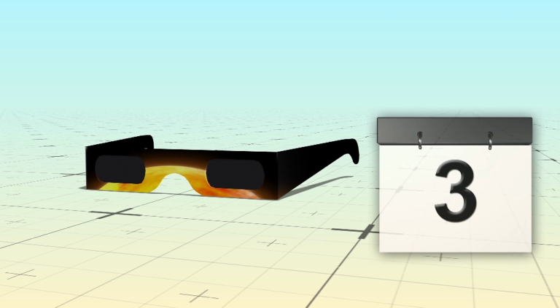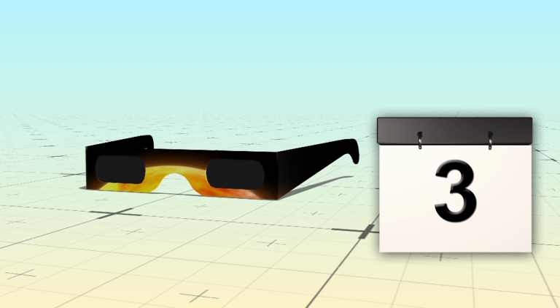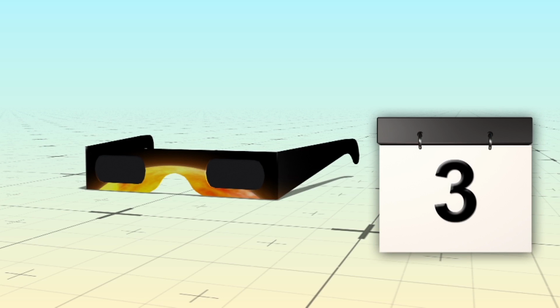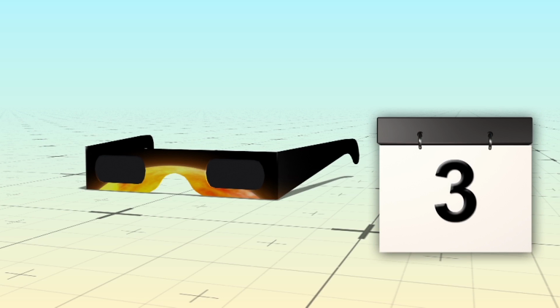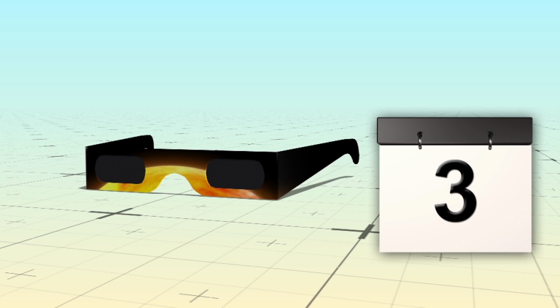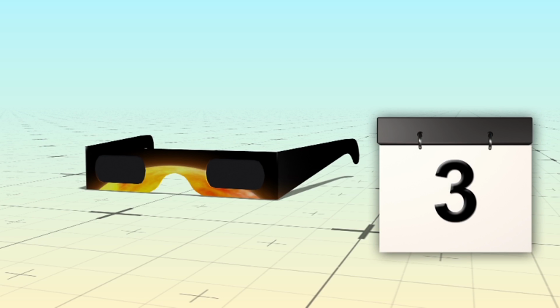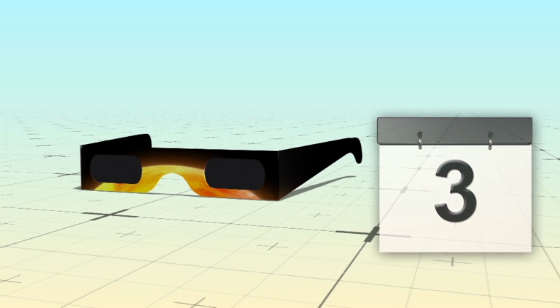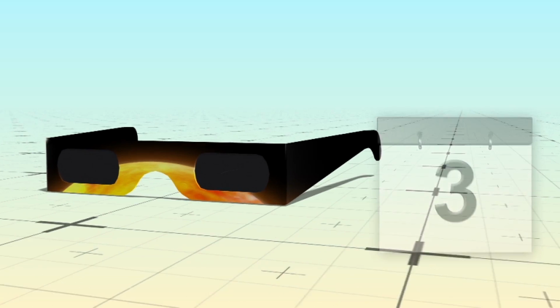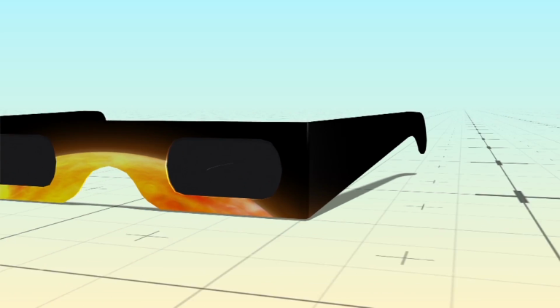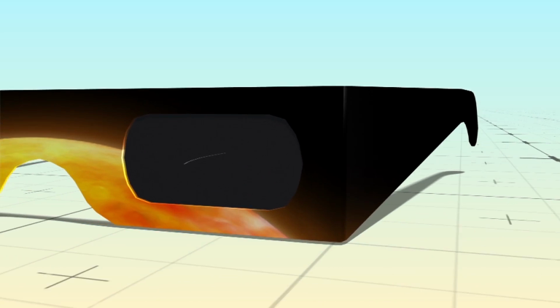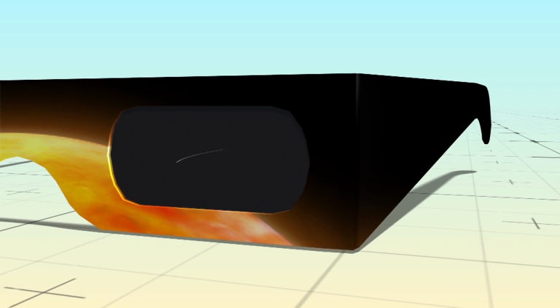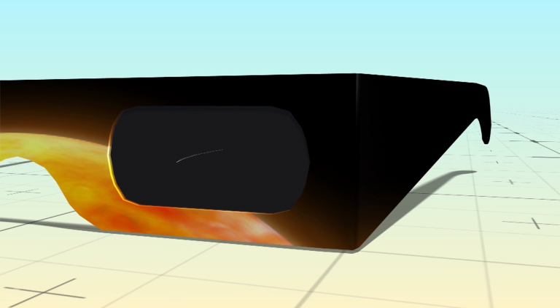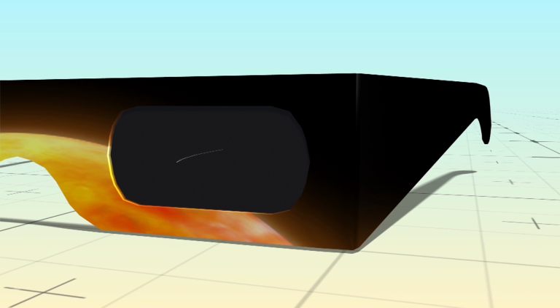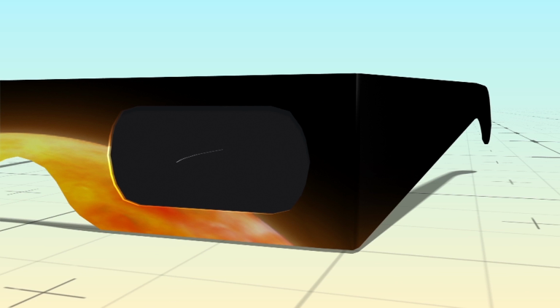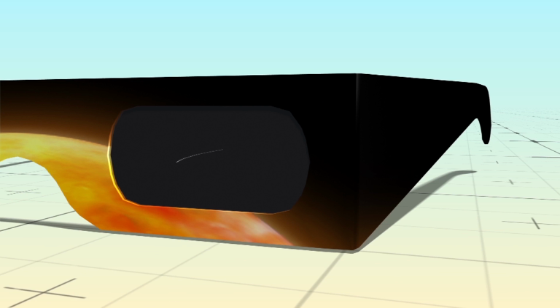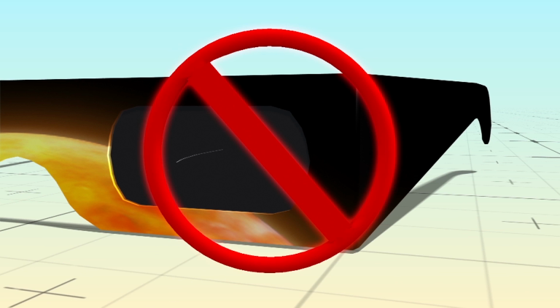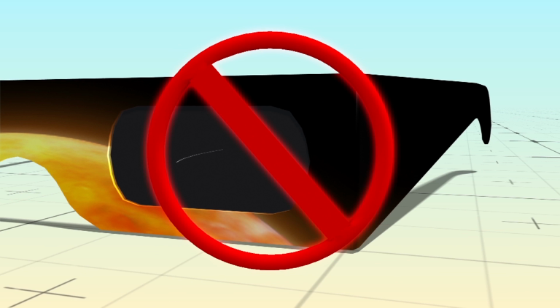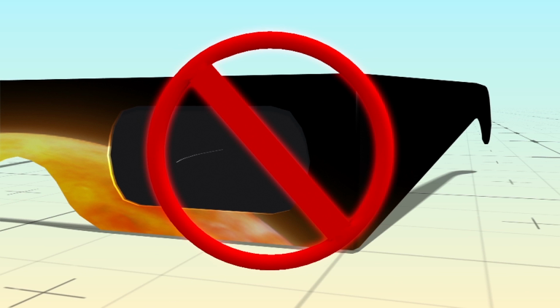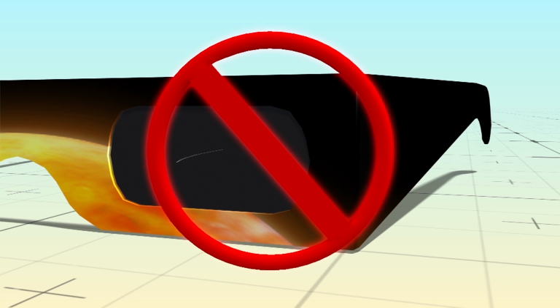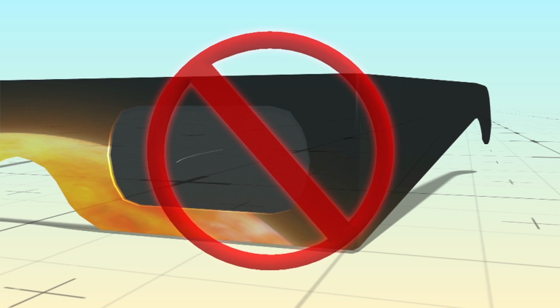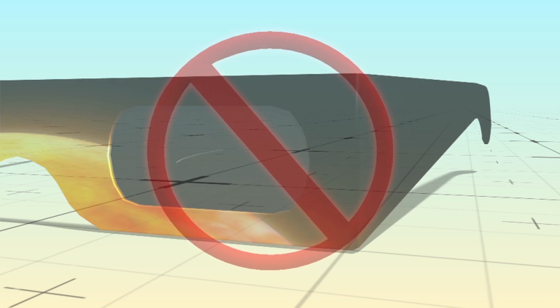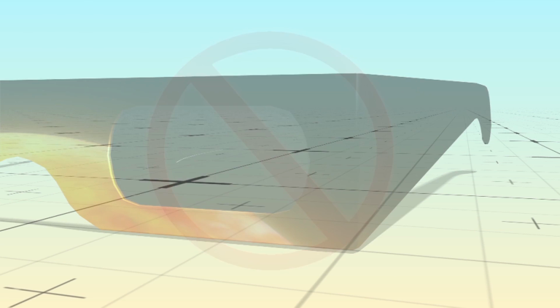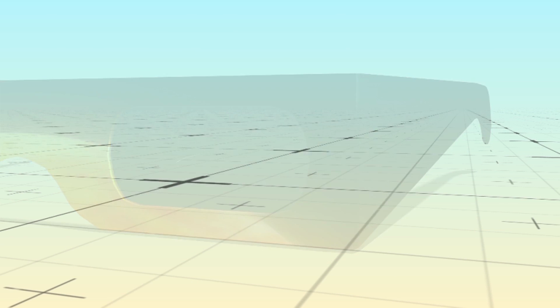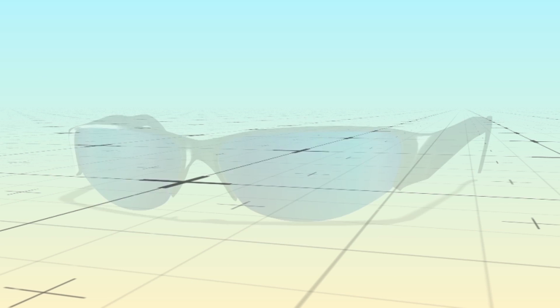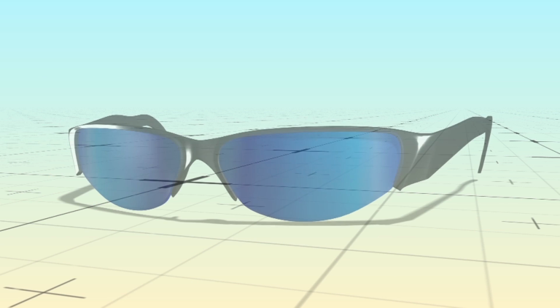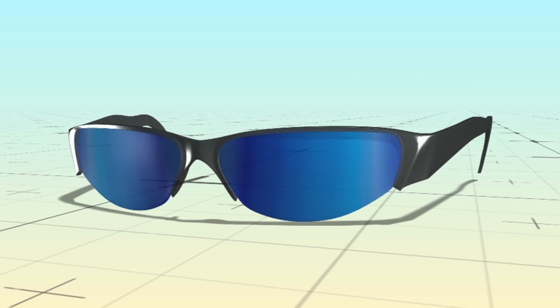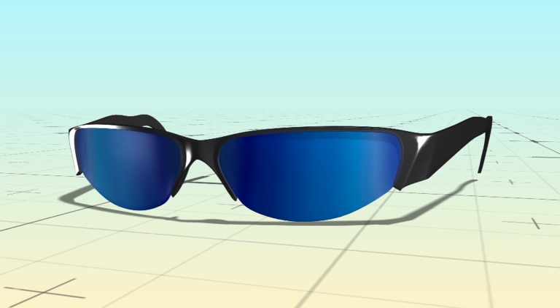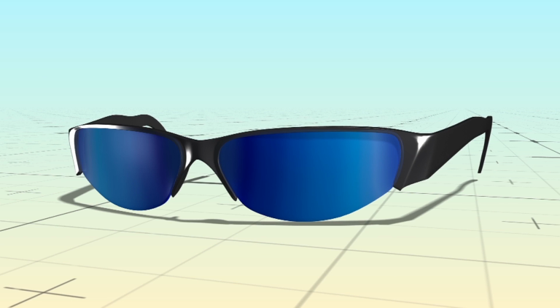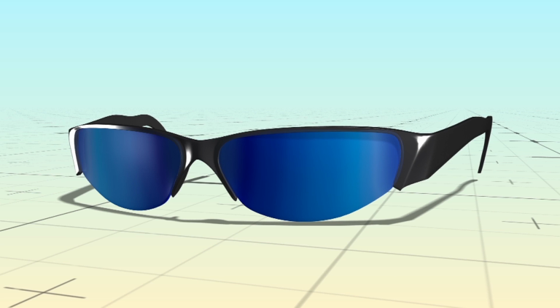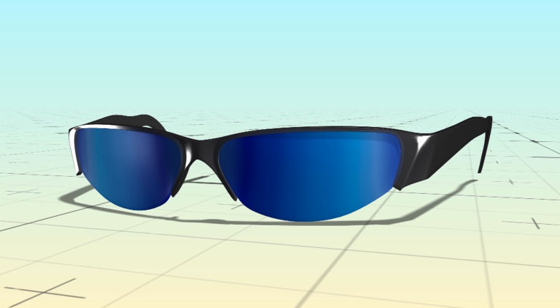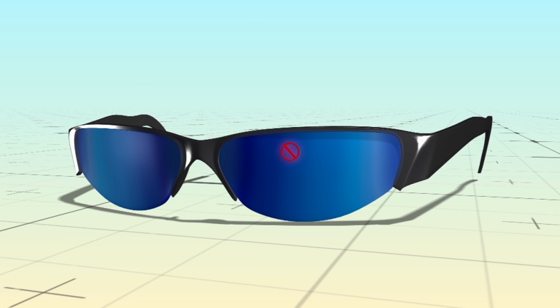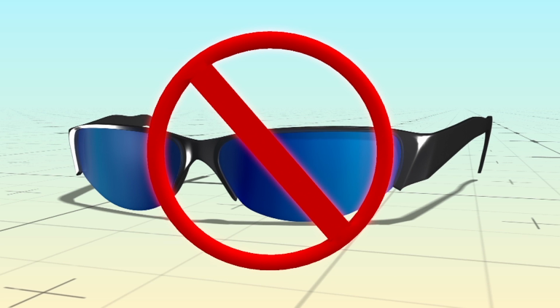Do not use filters that are more than three years old, or that have scratched or wrinkled lenses, and do not use regular sunglasses.